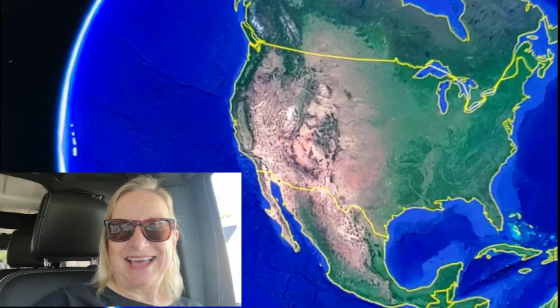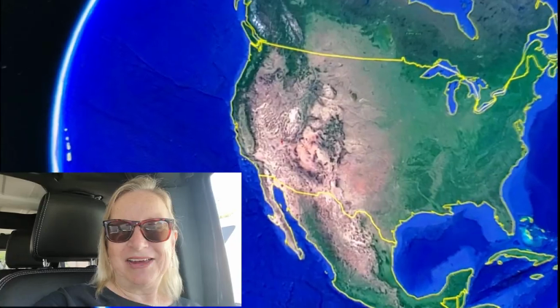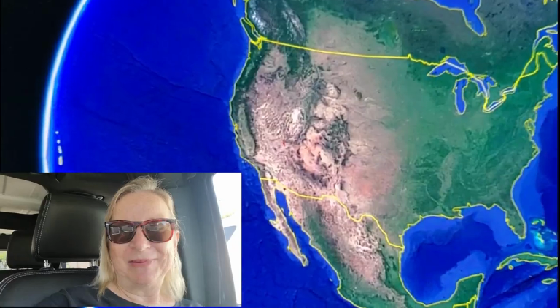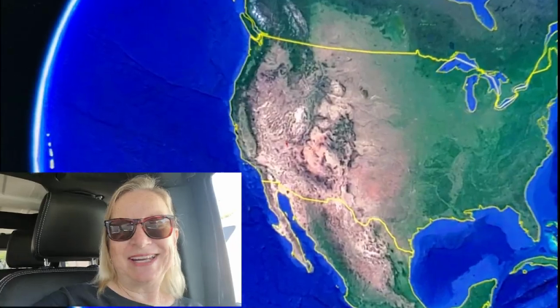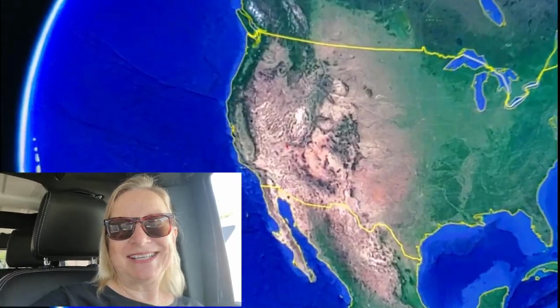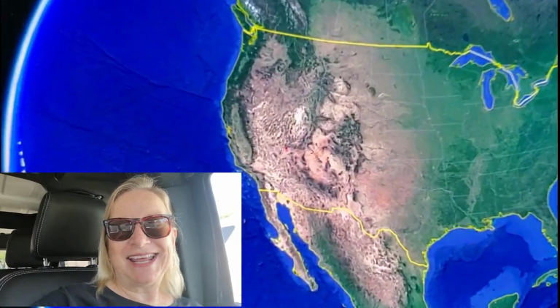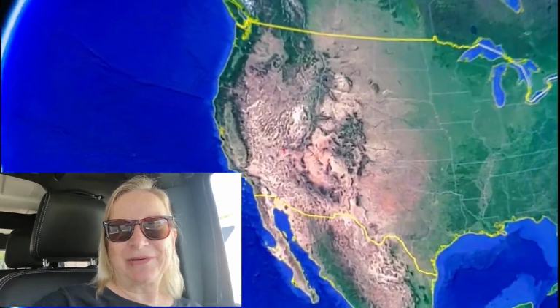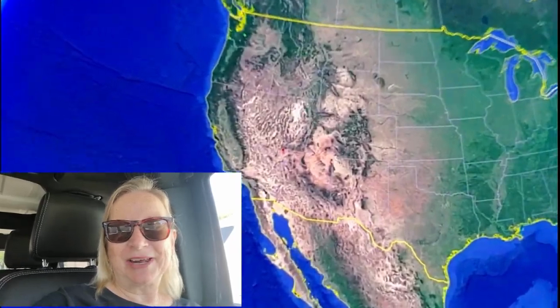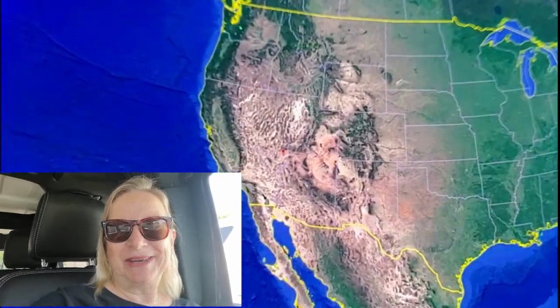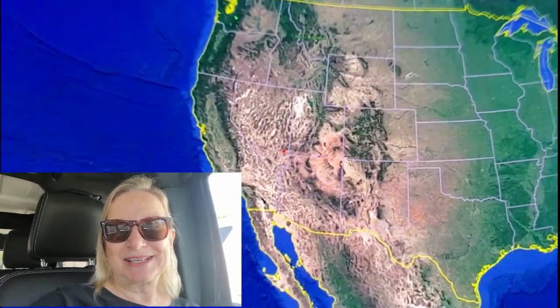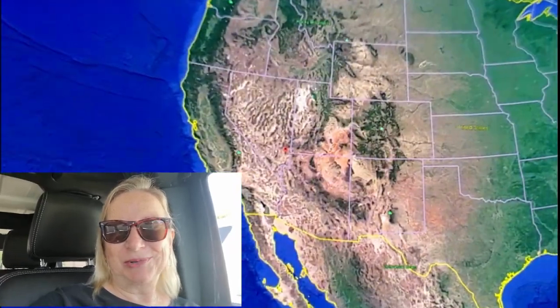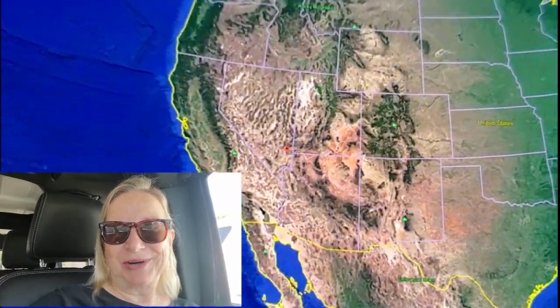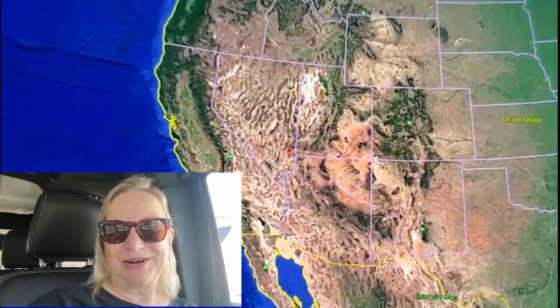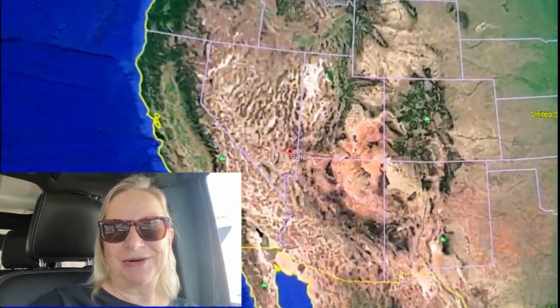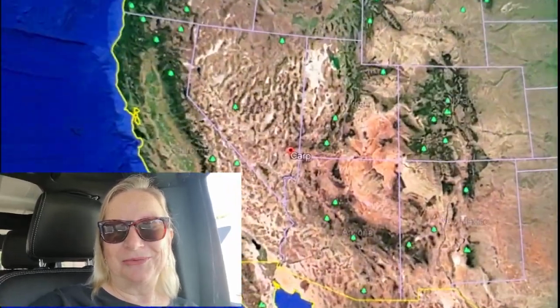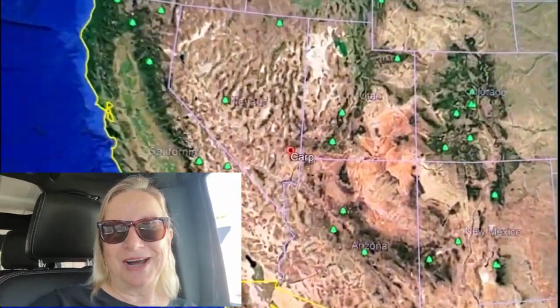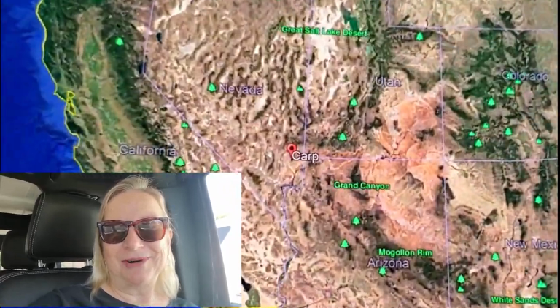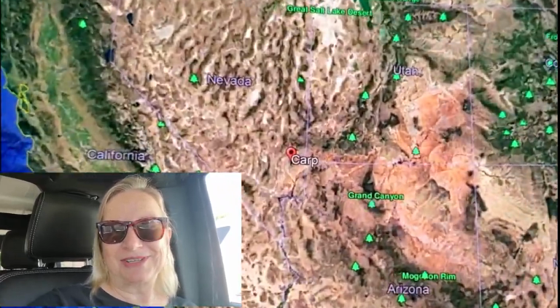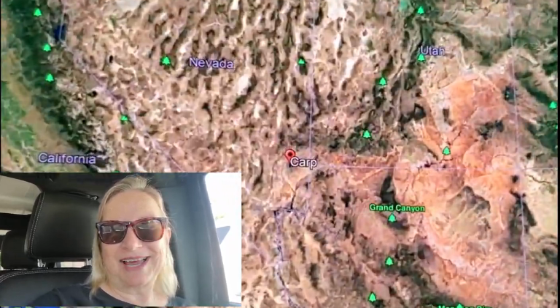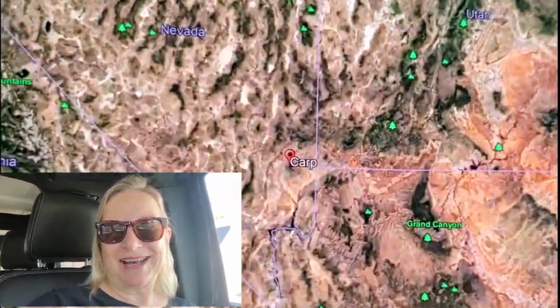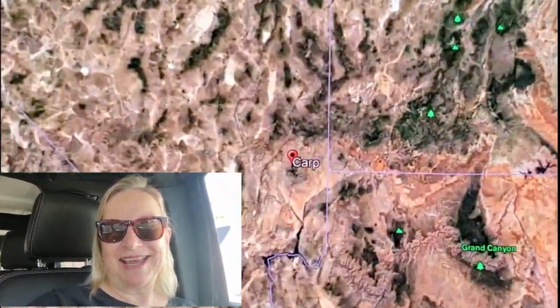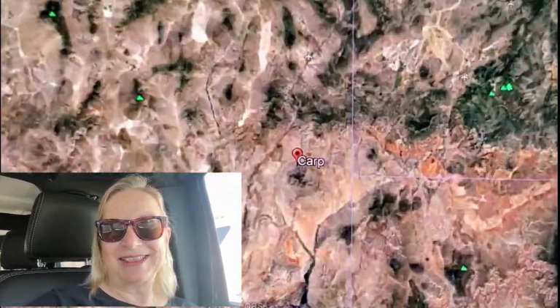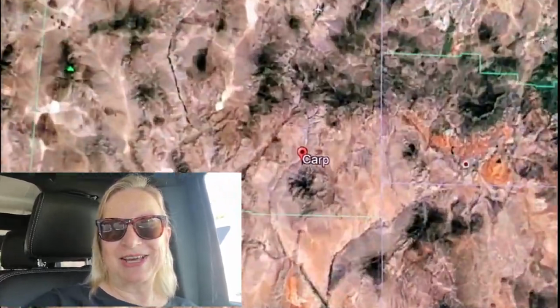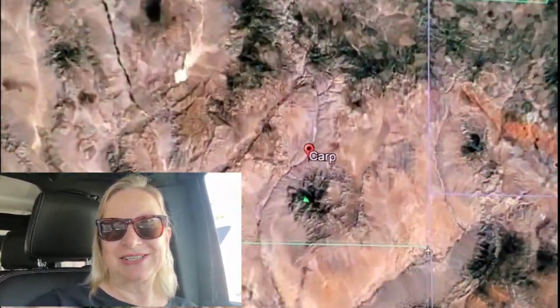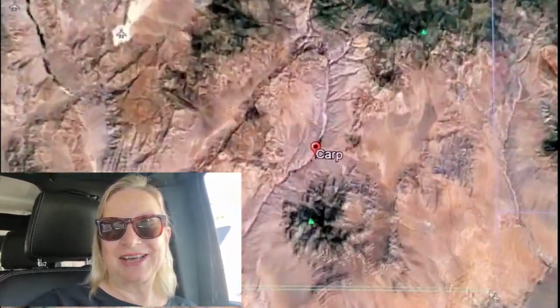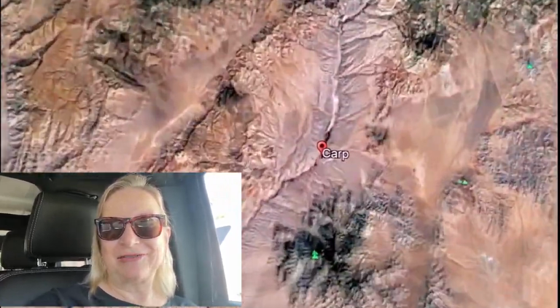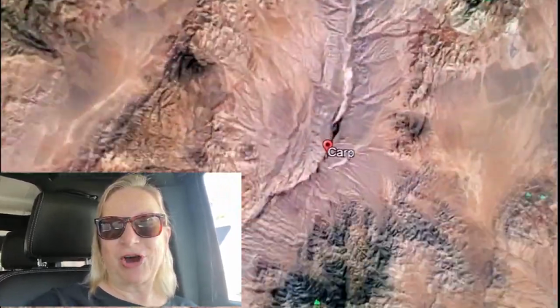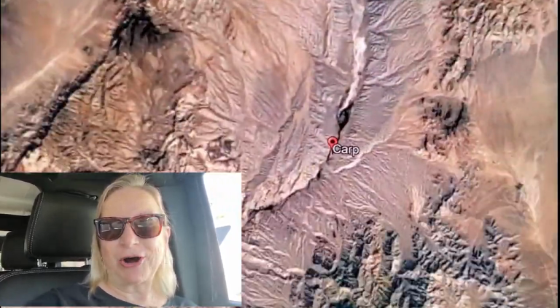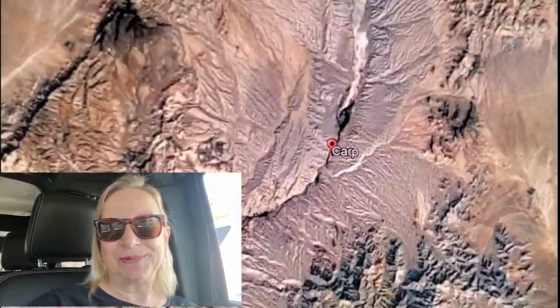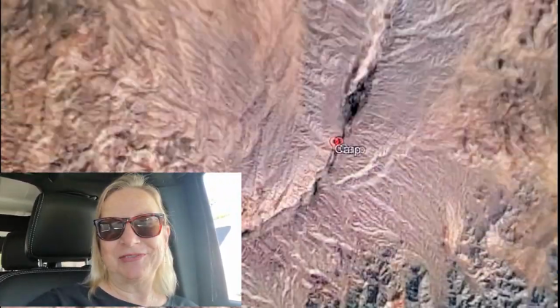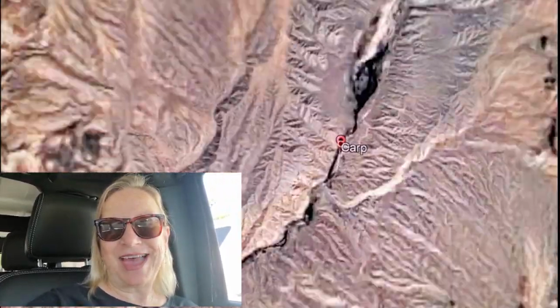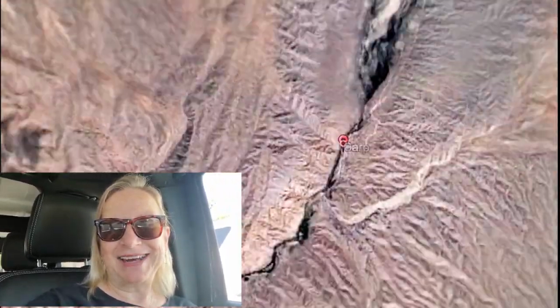Hi everybody, today we're going to be exploring an old railroad sighting at the ghost town of Carp, Nevada.